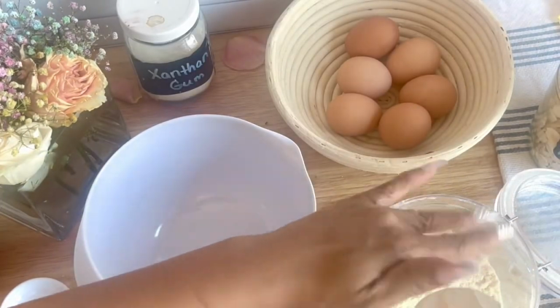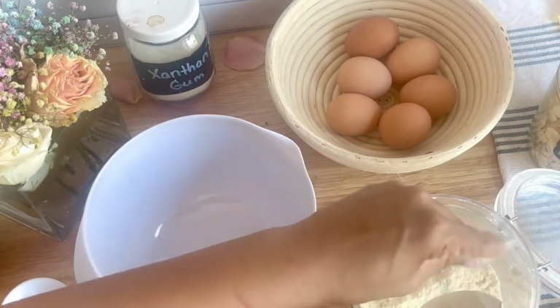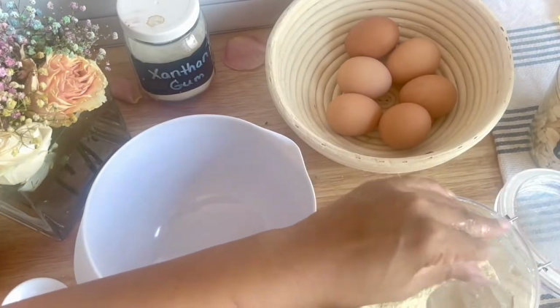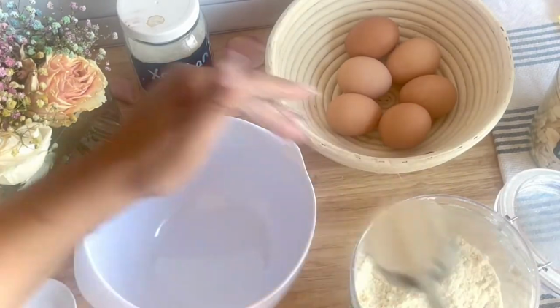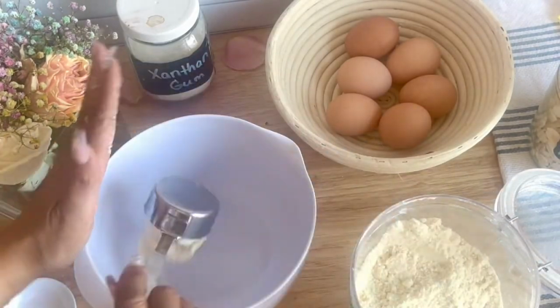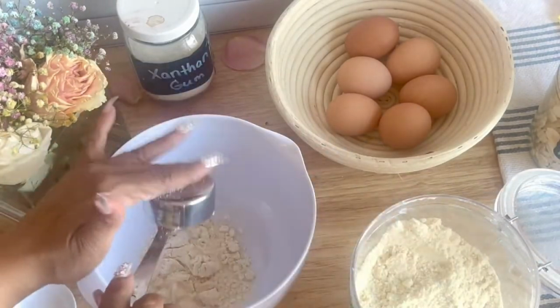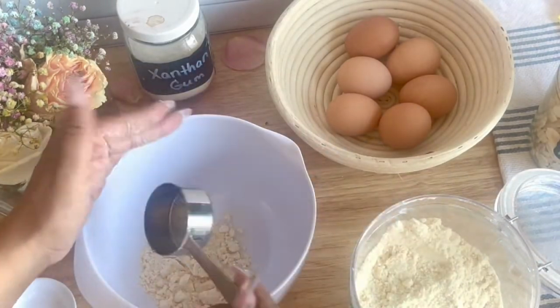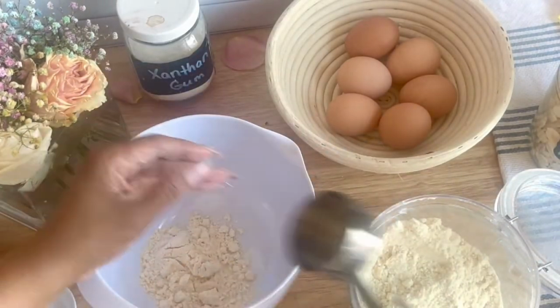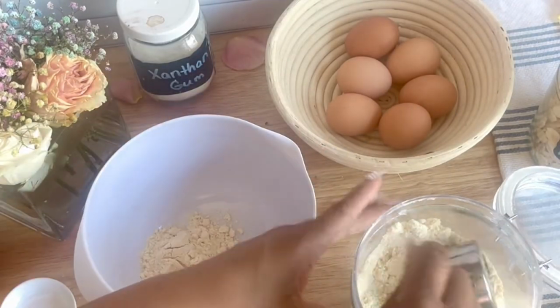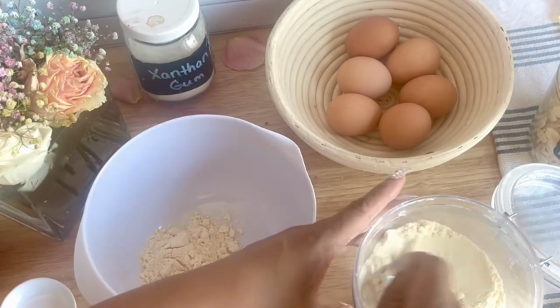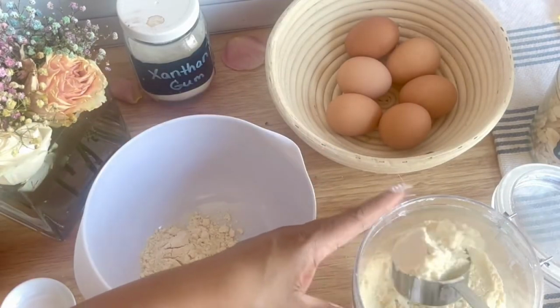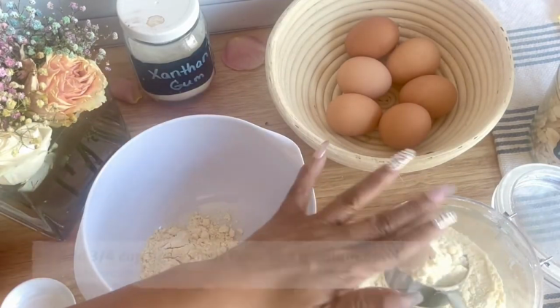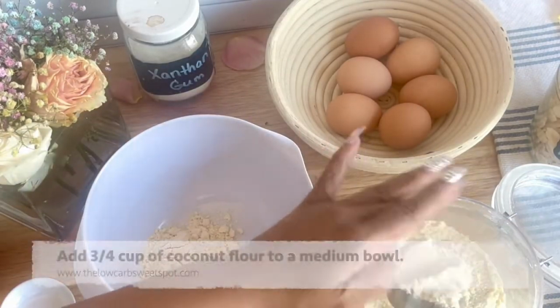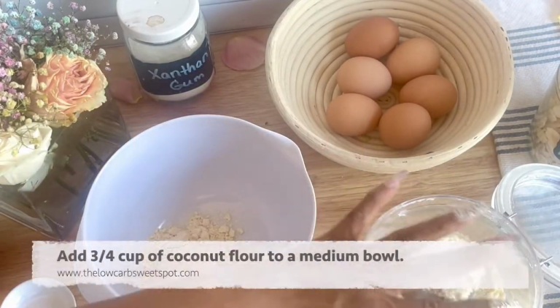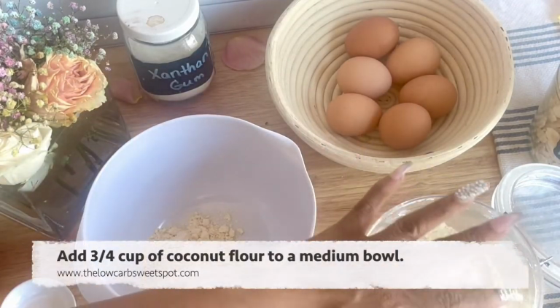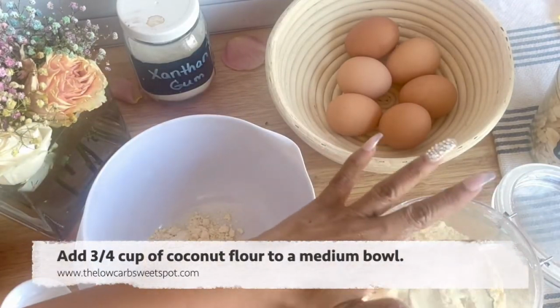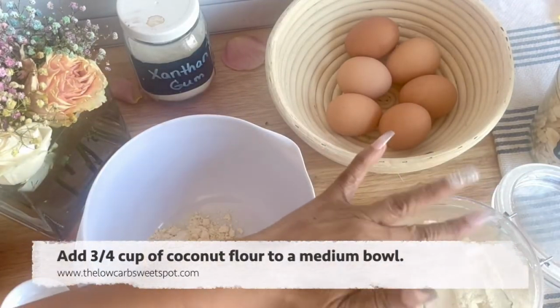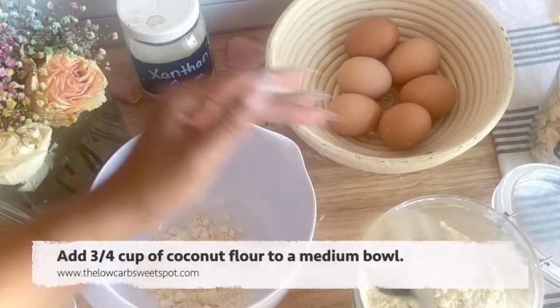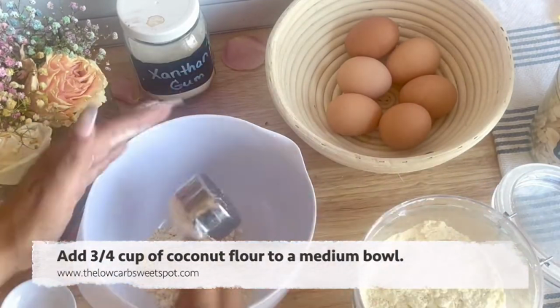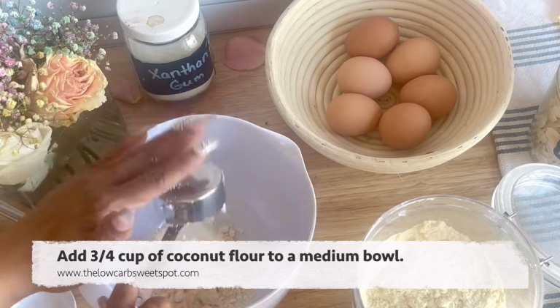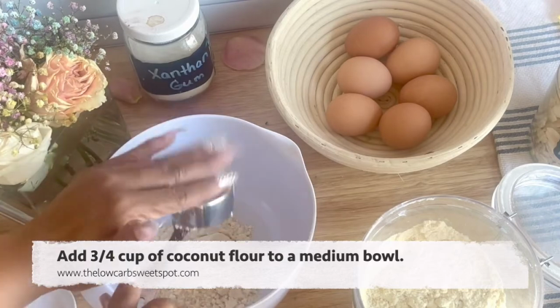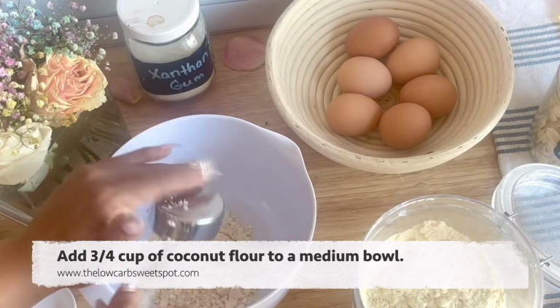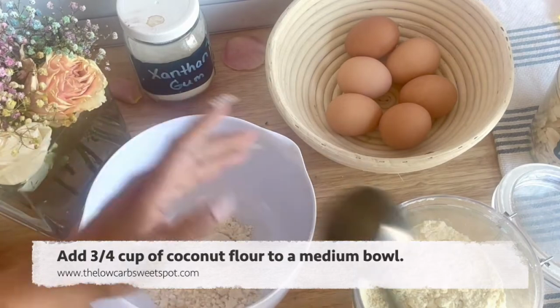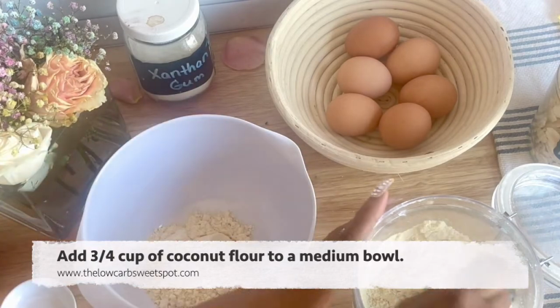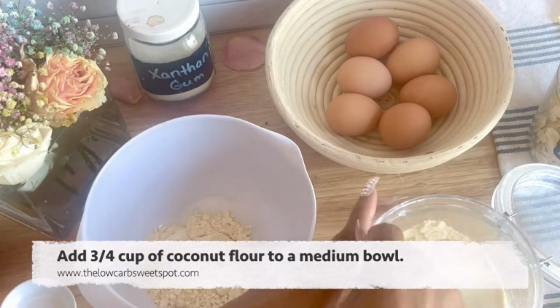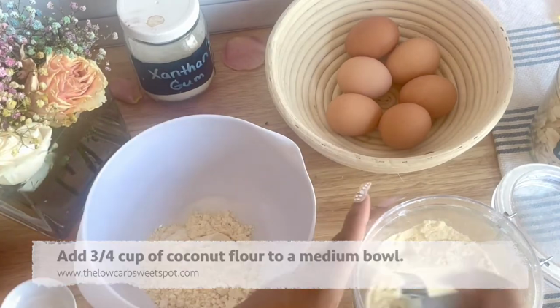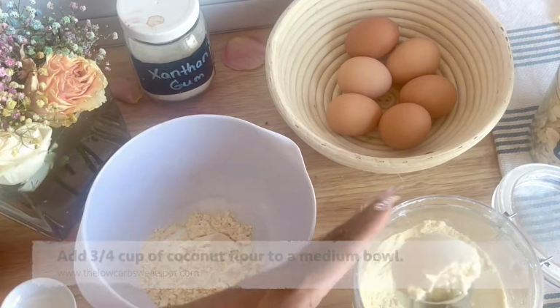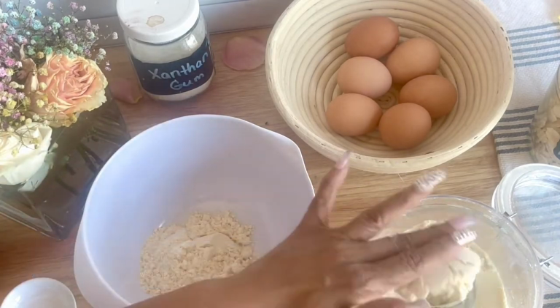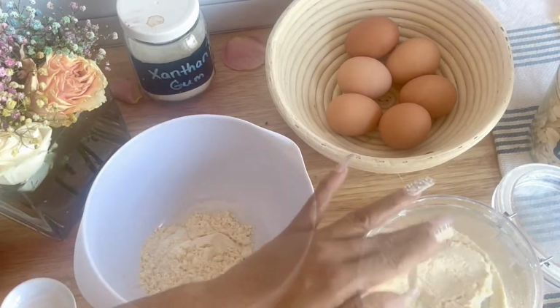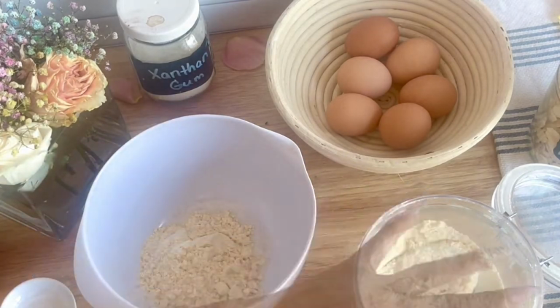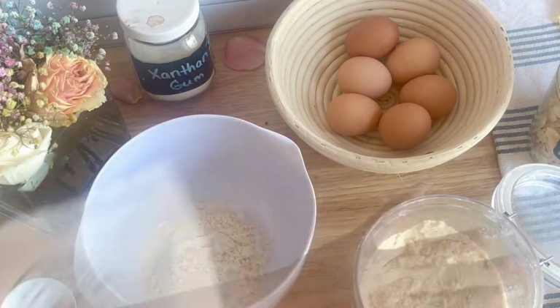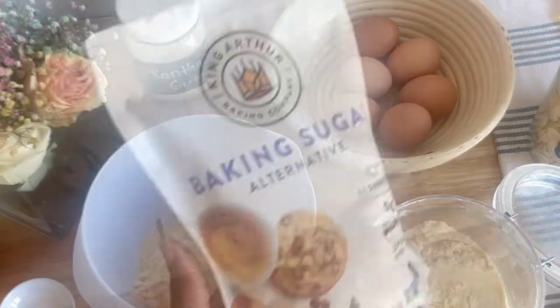Then go ahead and measure your dry ingredients into a medium bowl and whisk that together to make sure you break up any lumps.